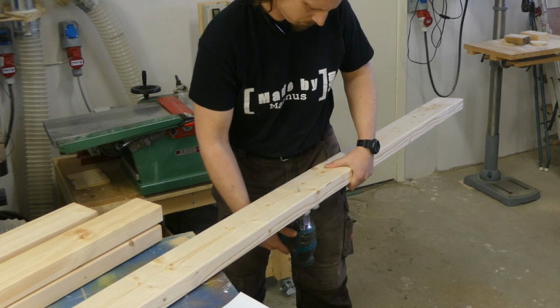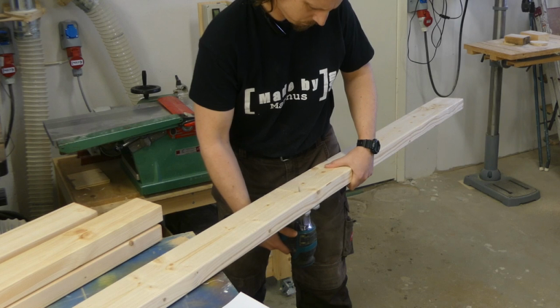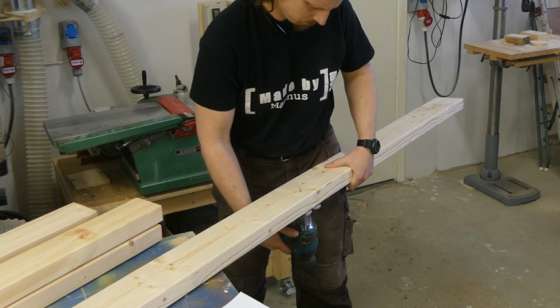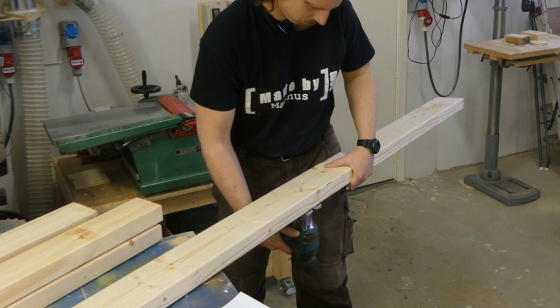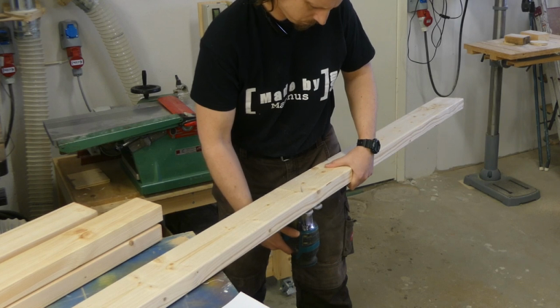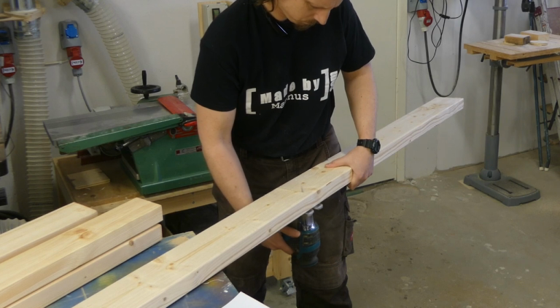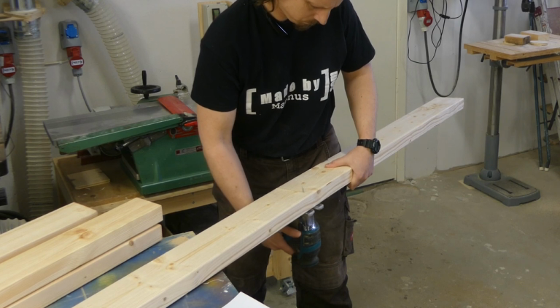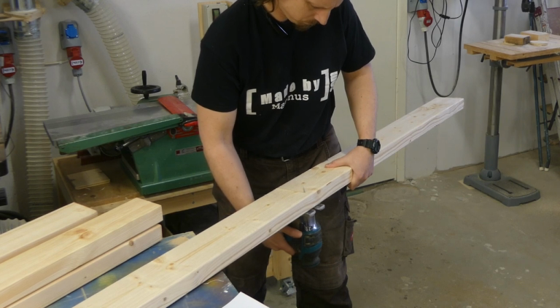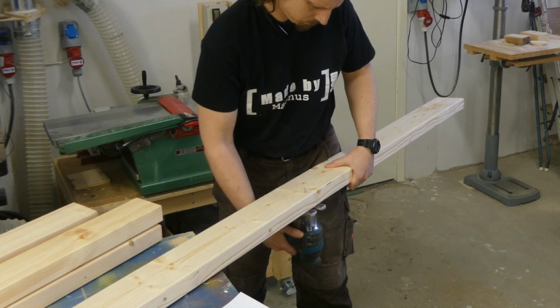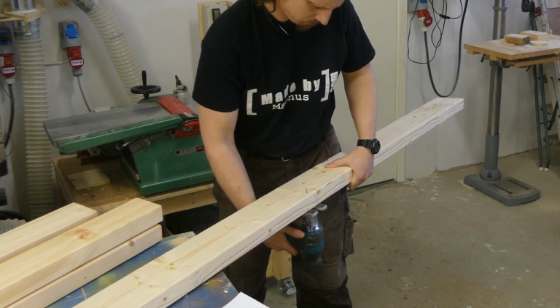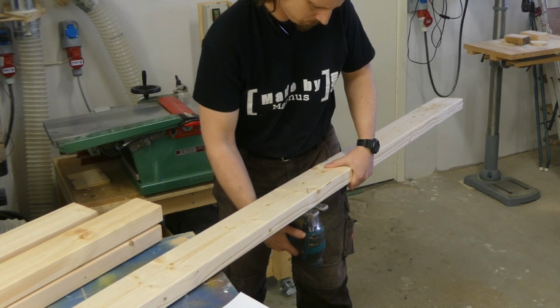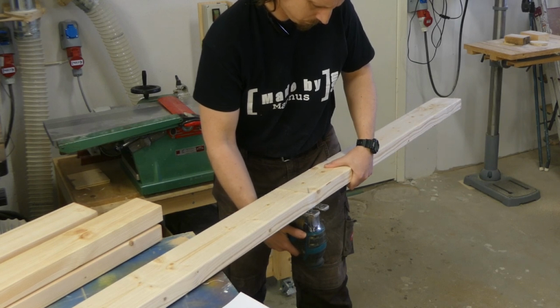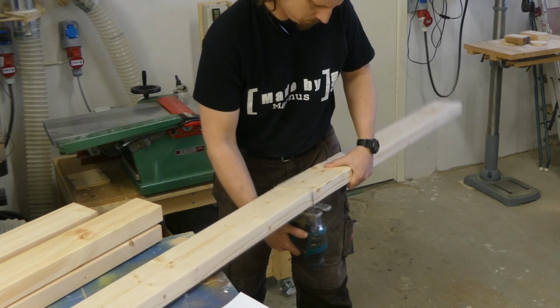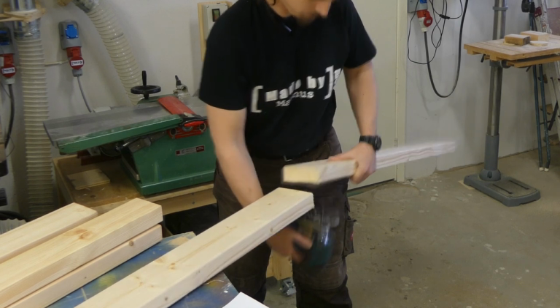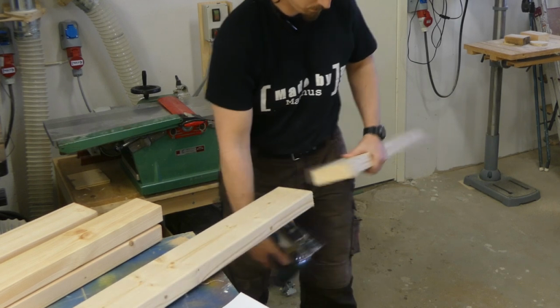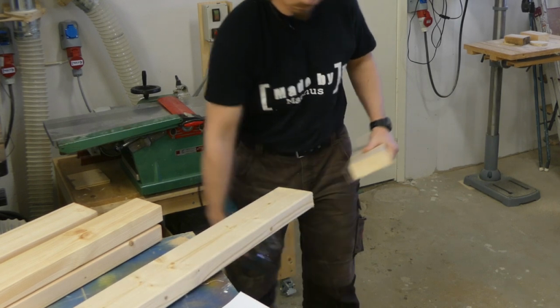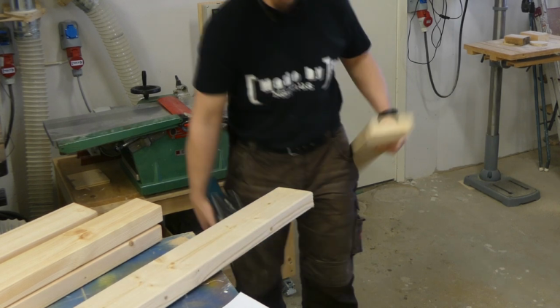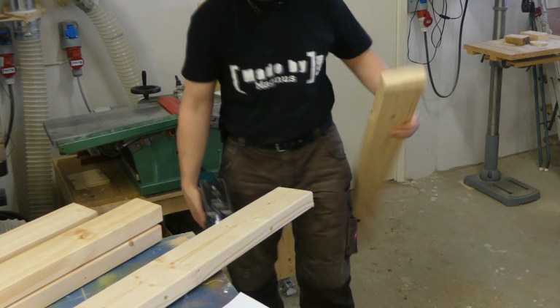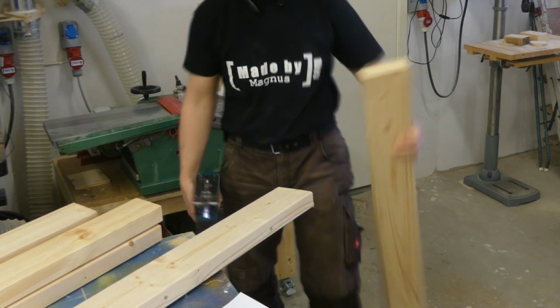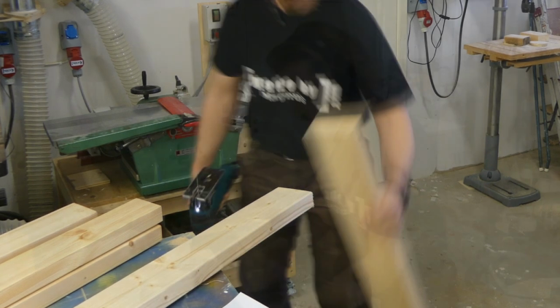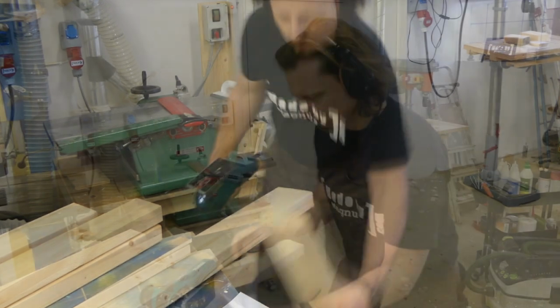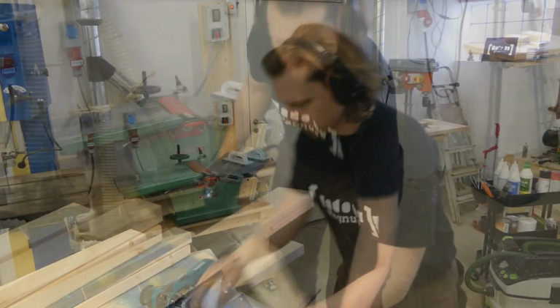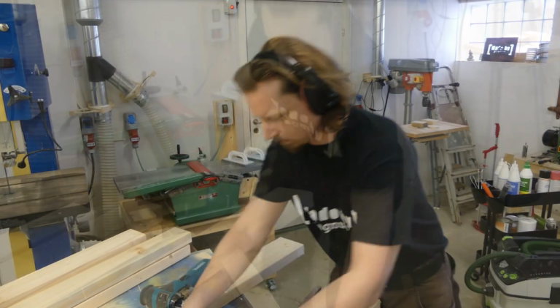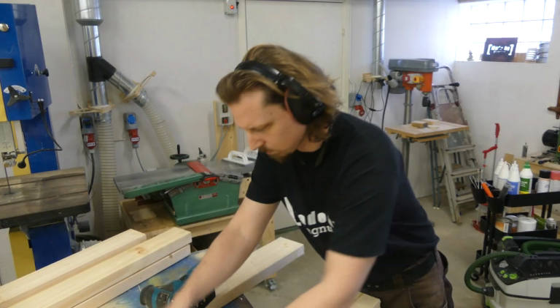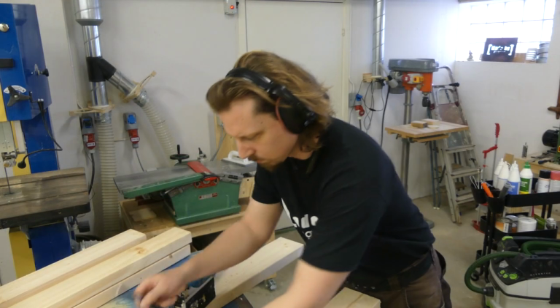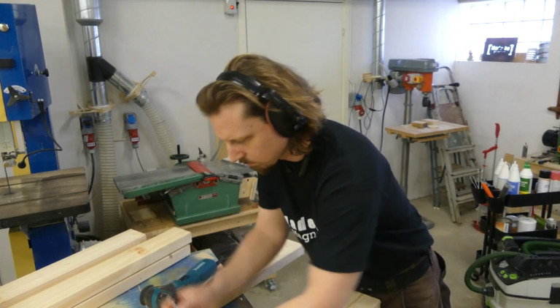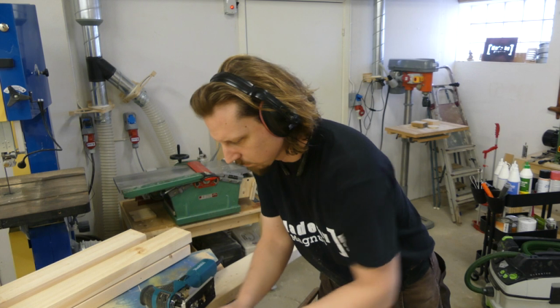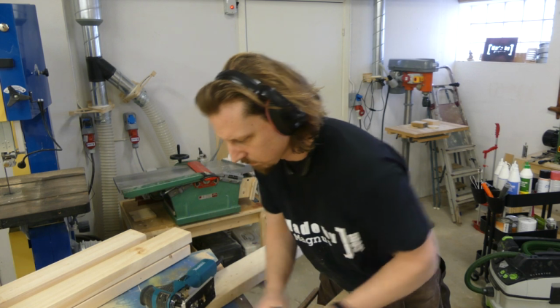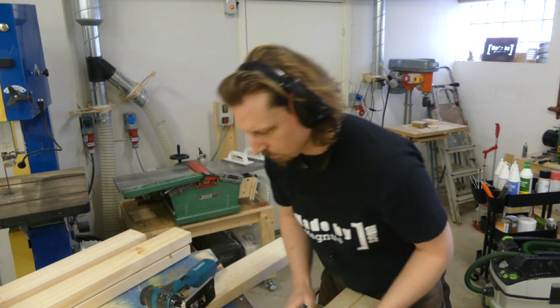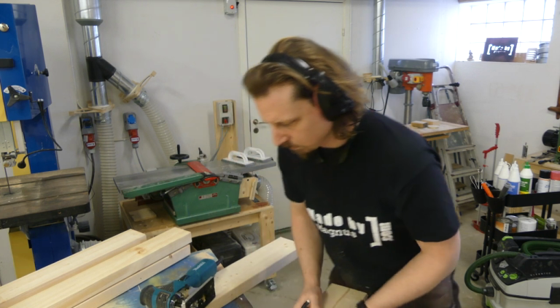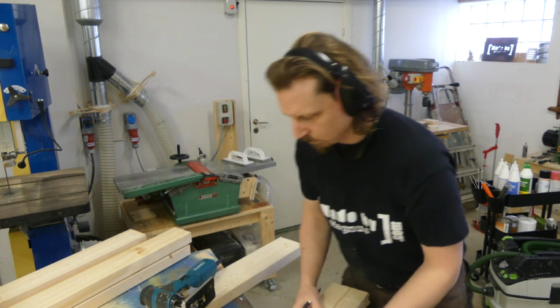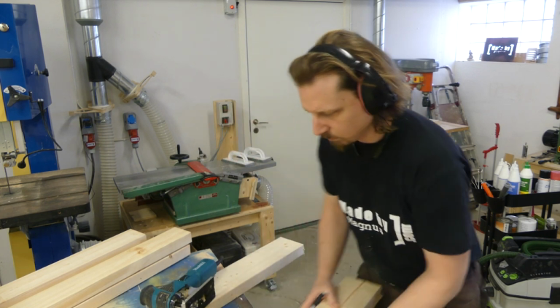First I used the jigsaw to rough cut the pieces to more manageable sizes, and was careful to mark all the pieces.